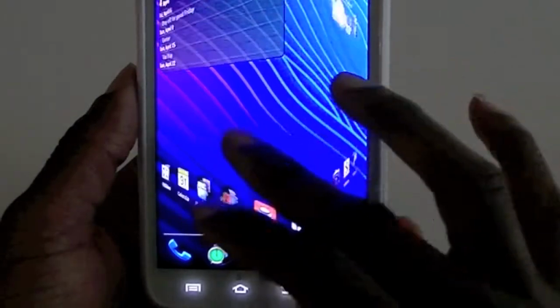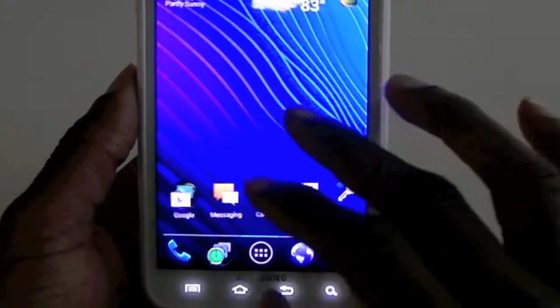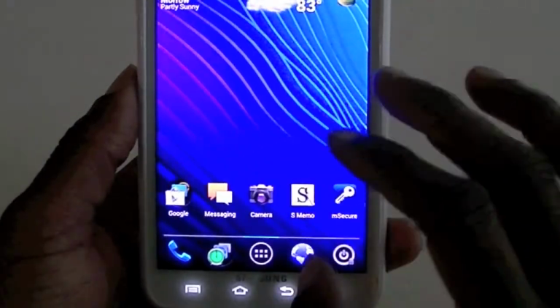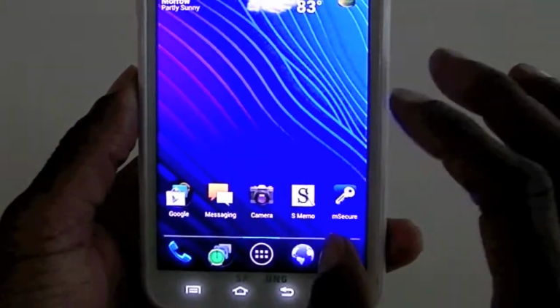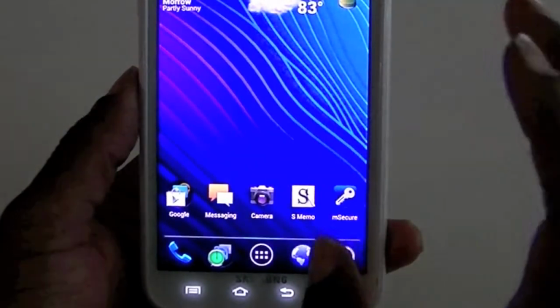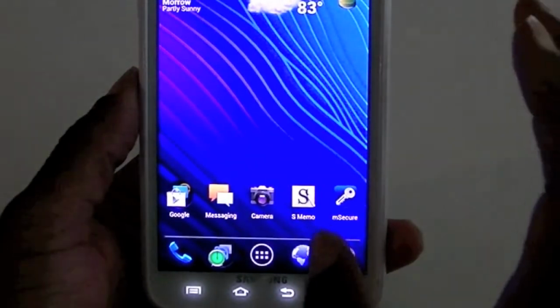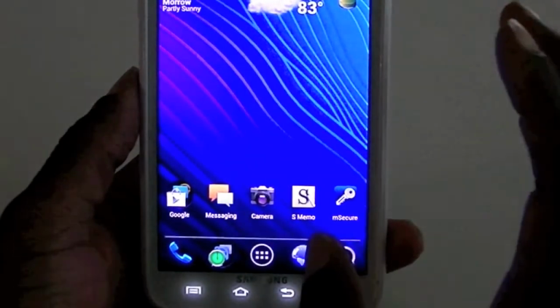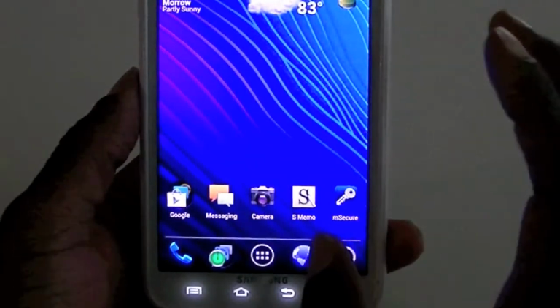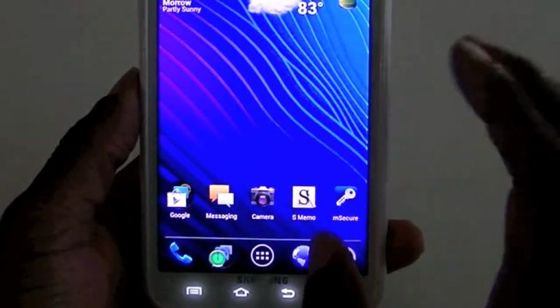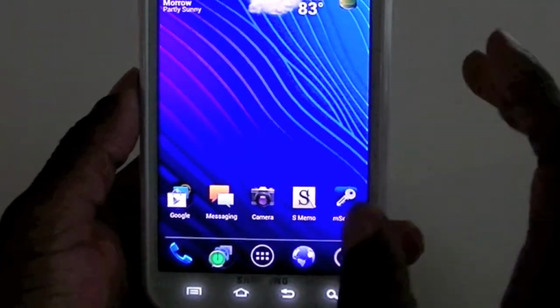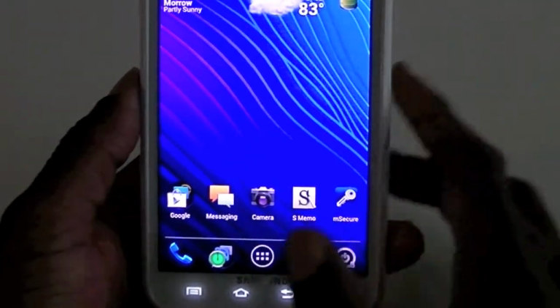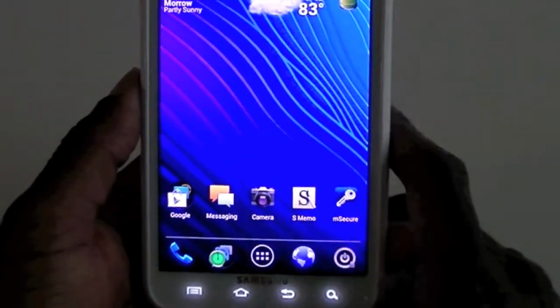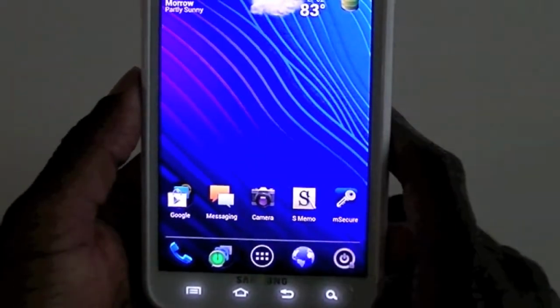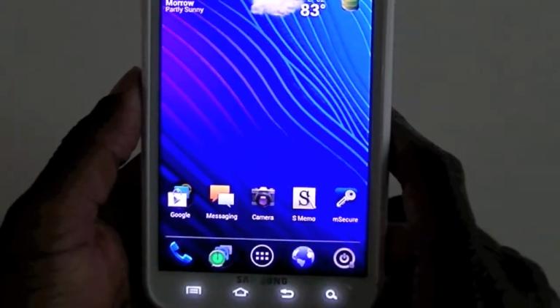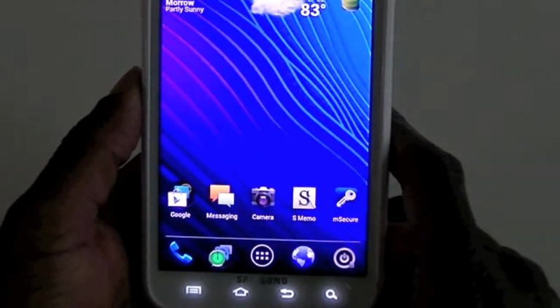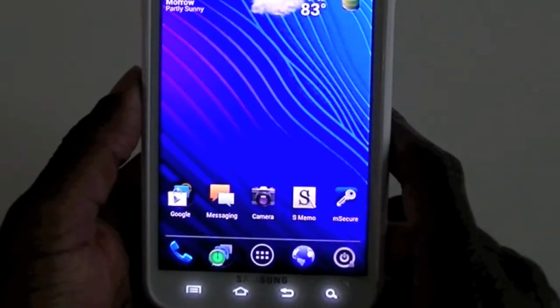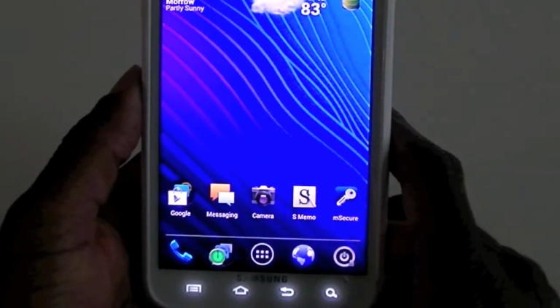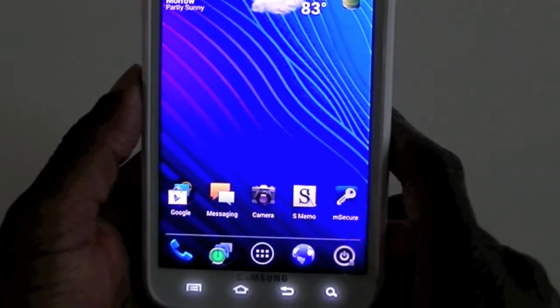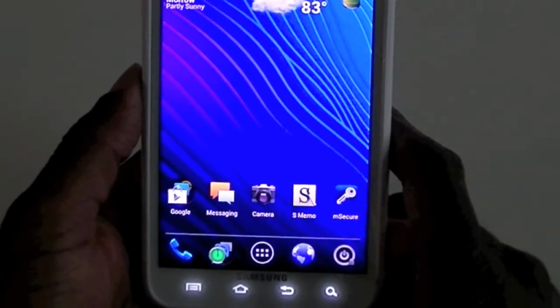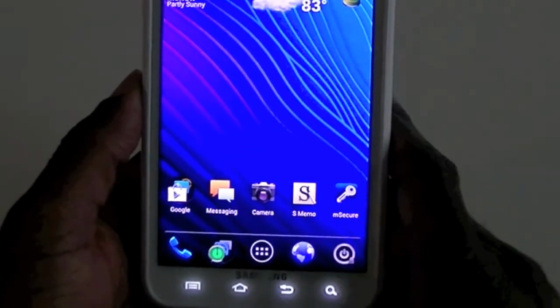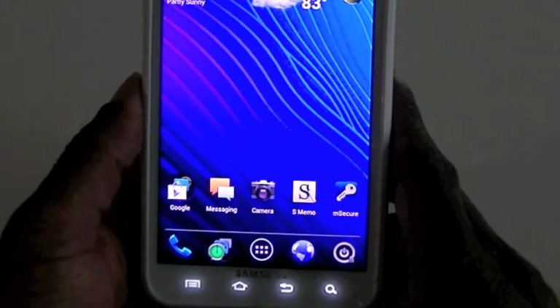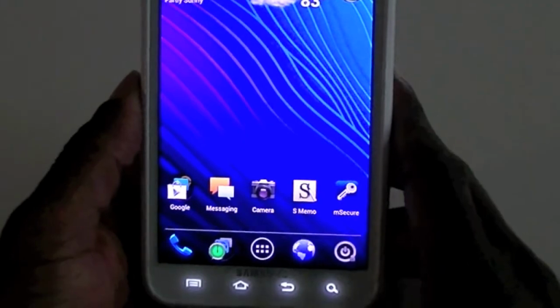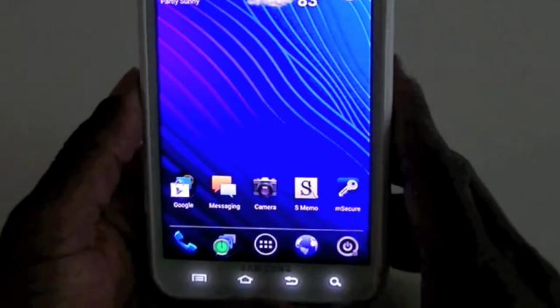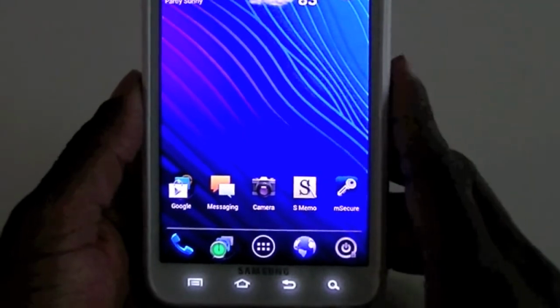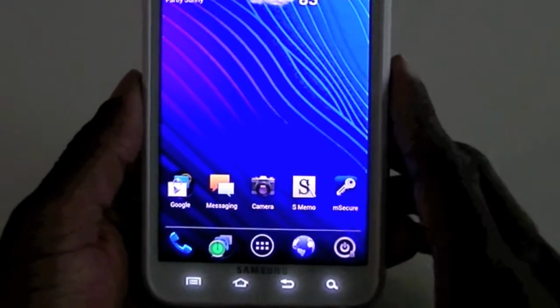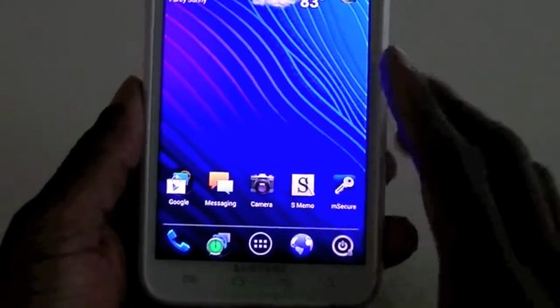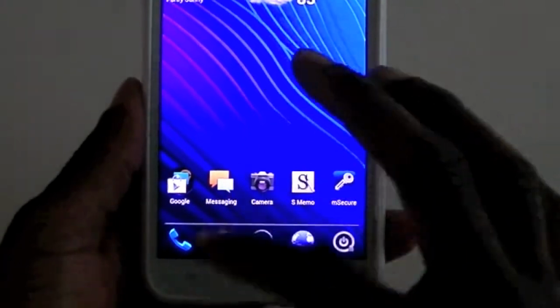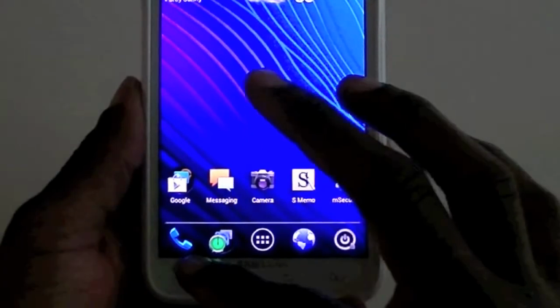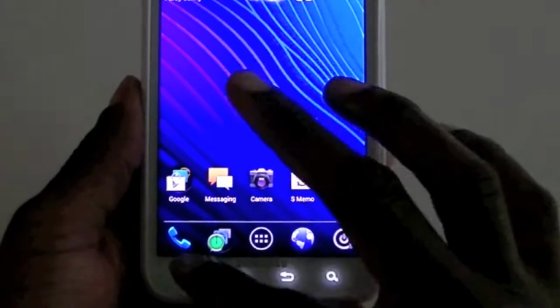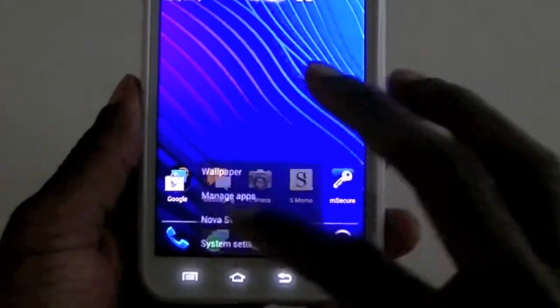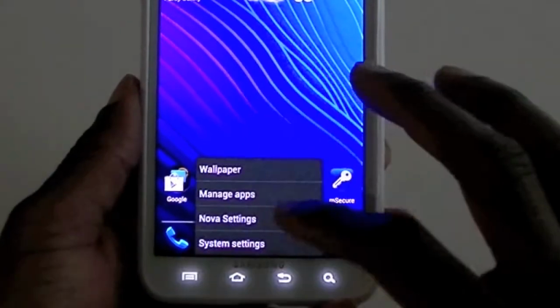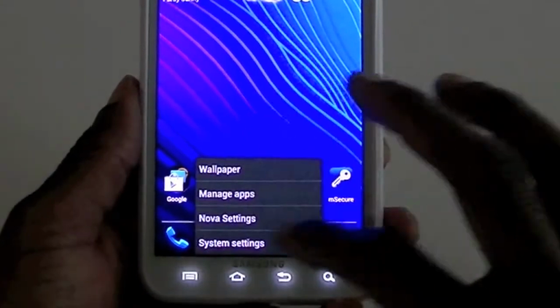This is just a base version, it's not debloated — it still has all the AT&T bloat apps on it.